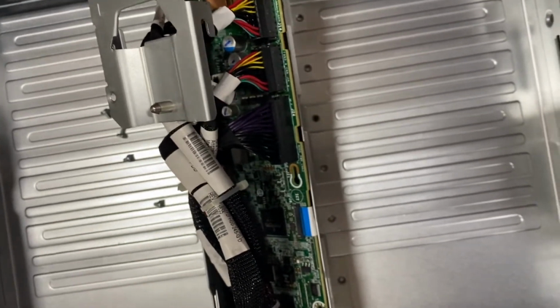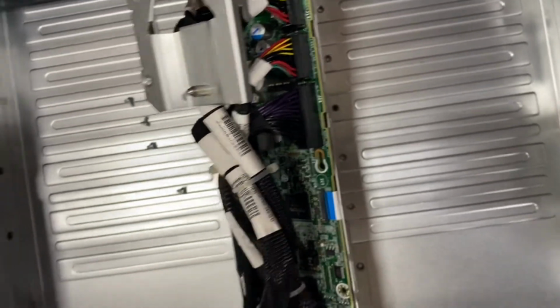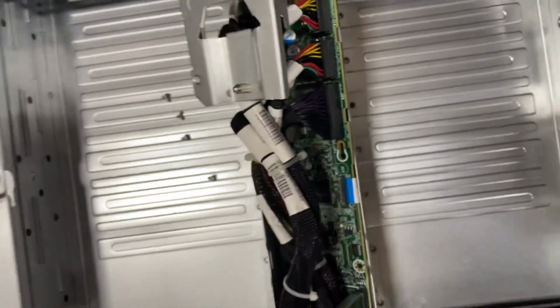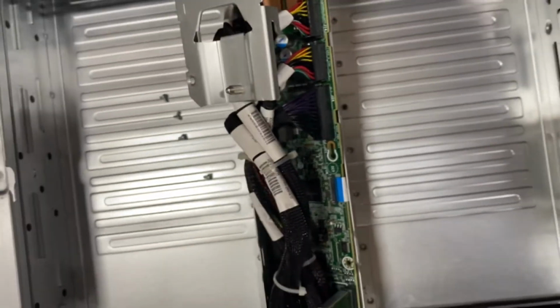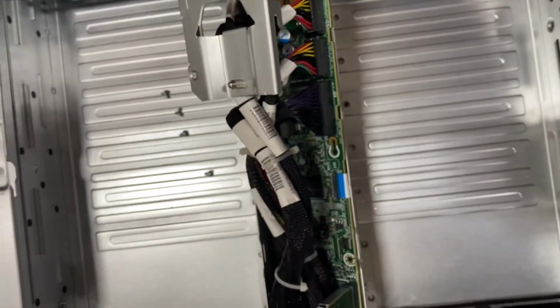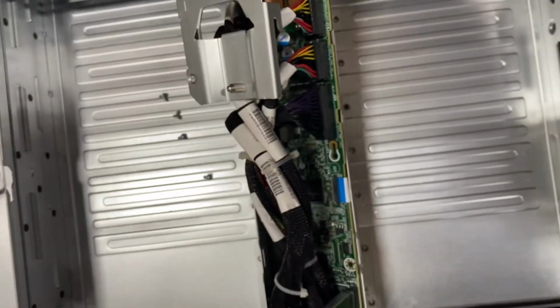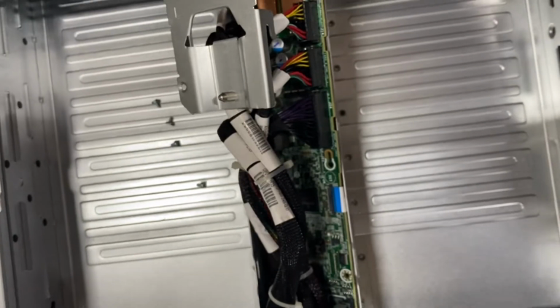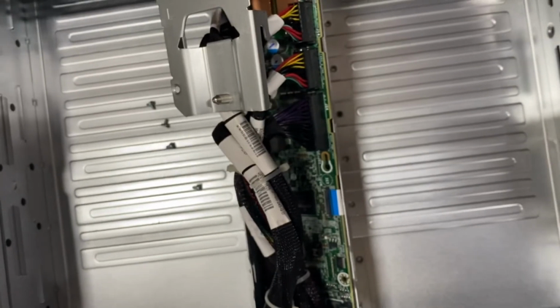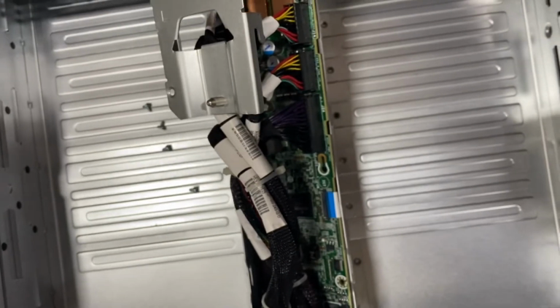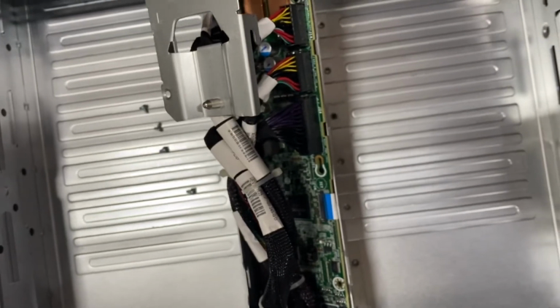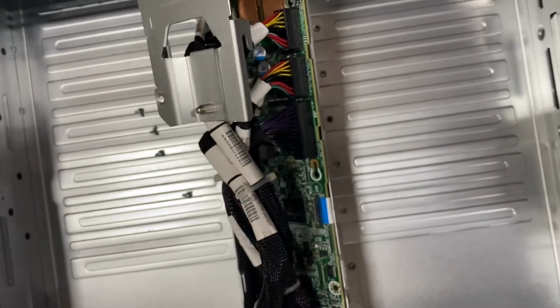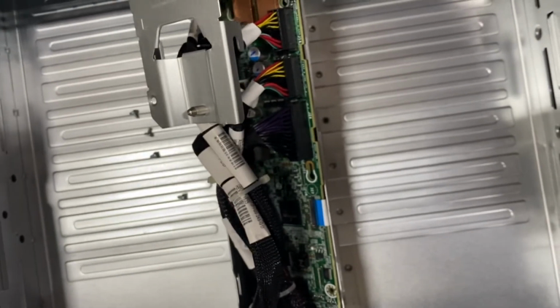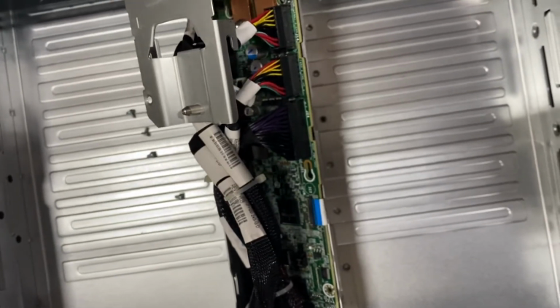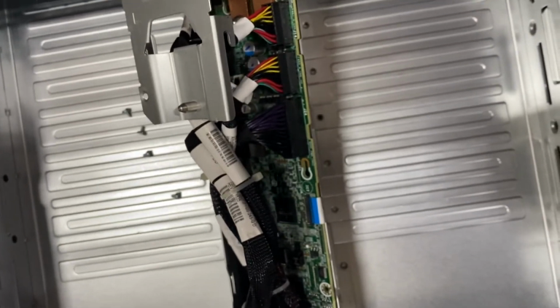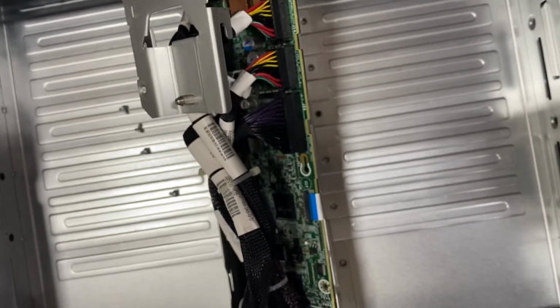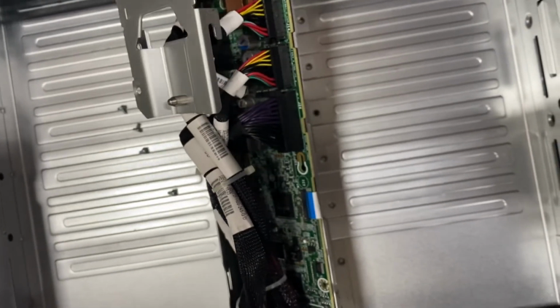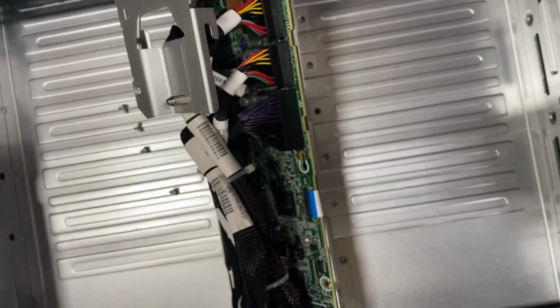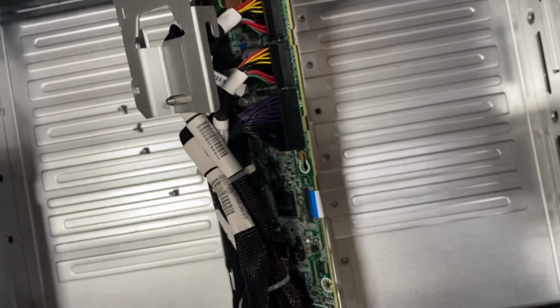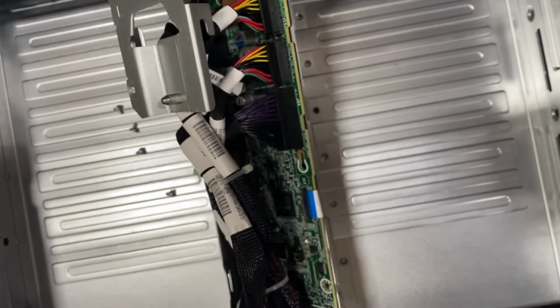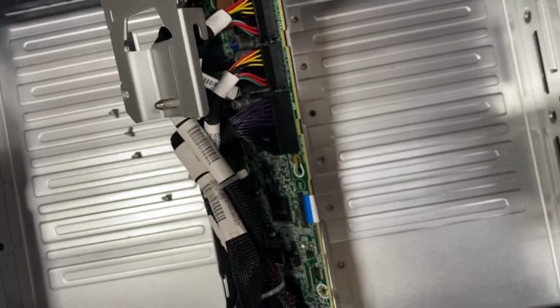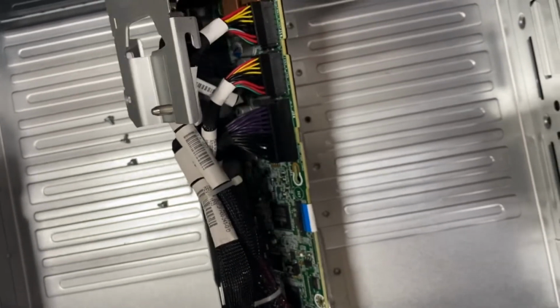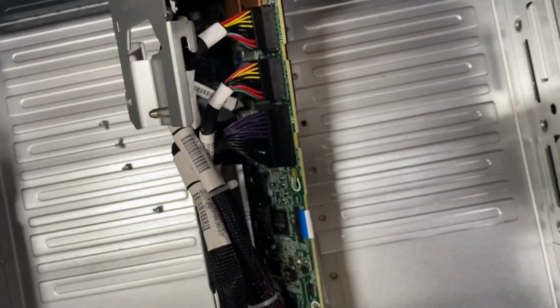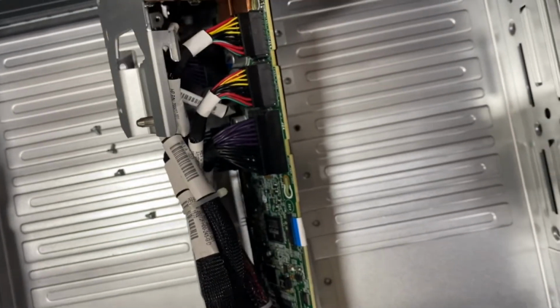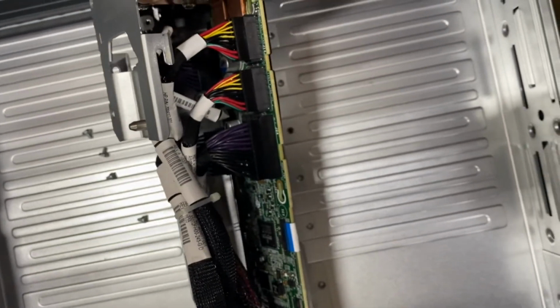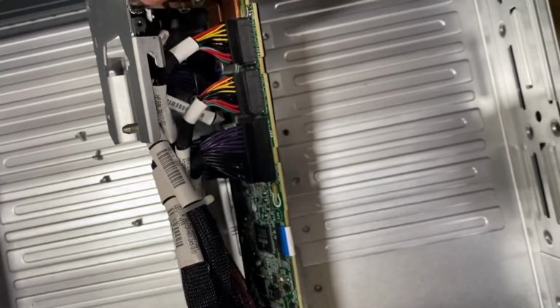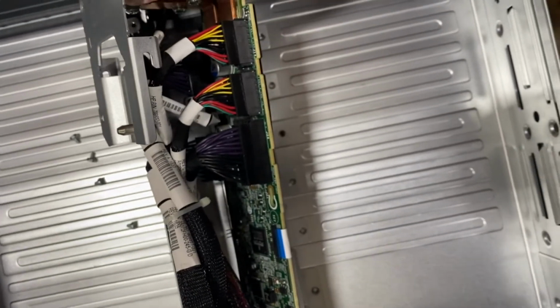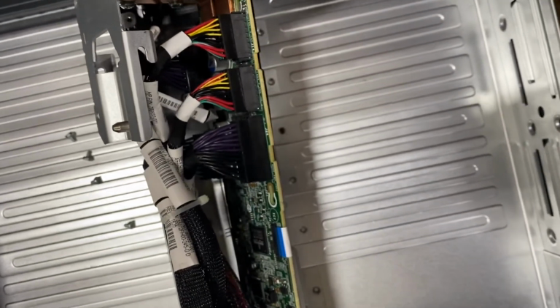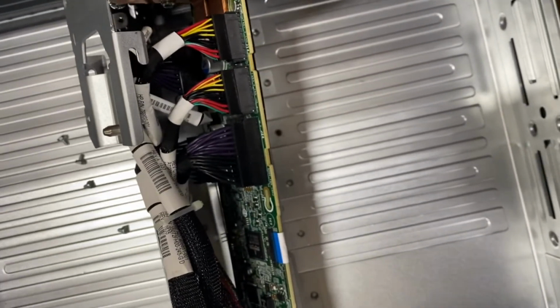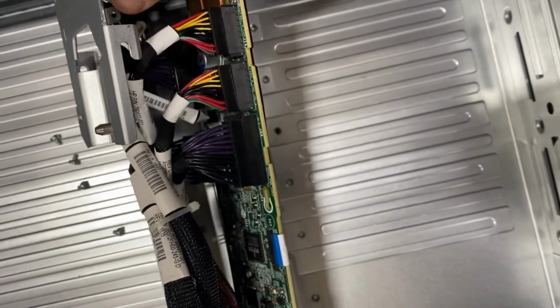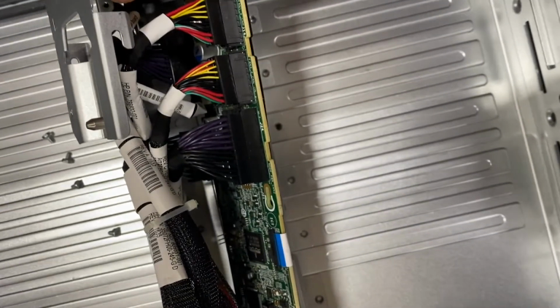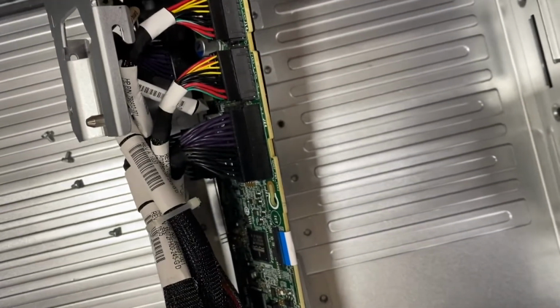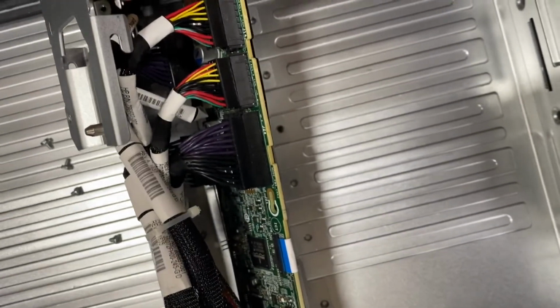There are obviously no blades in this chassis because we're servicing it, but you can see that it will come out this way.